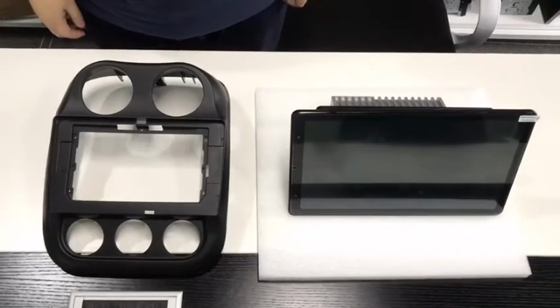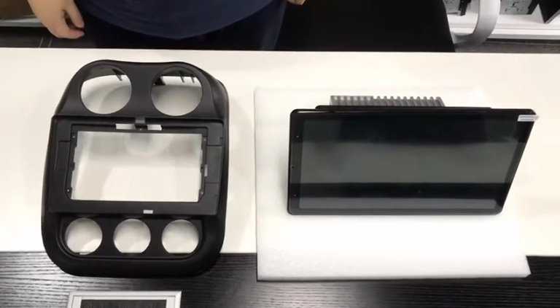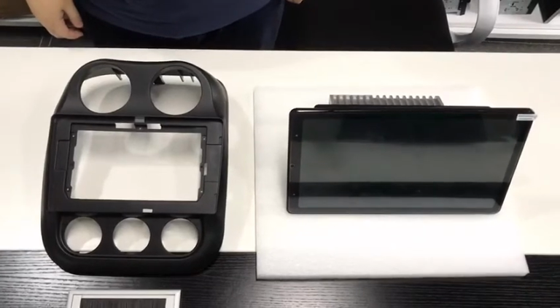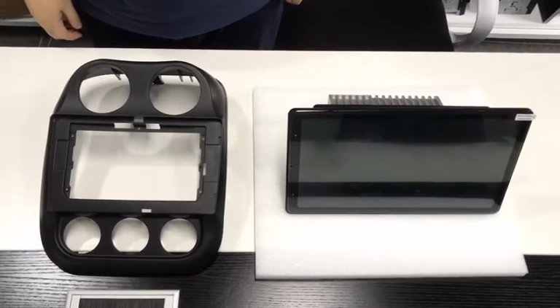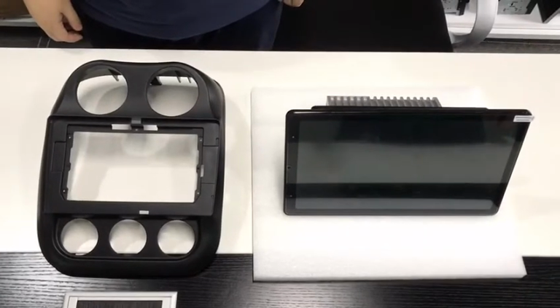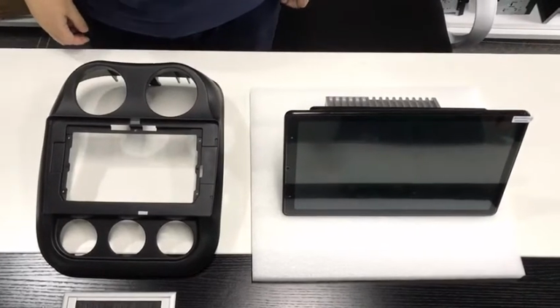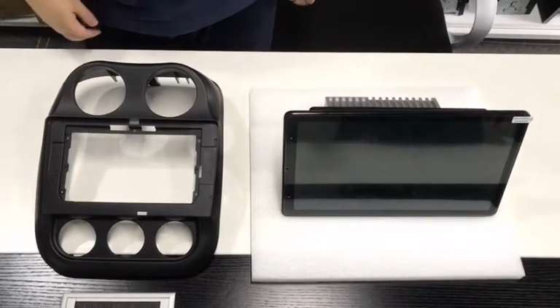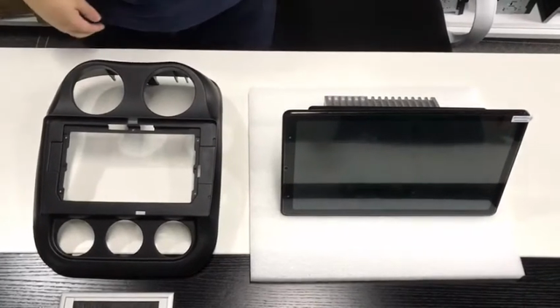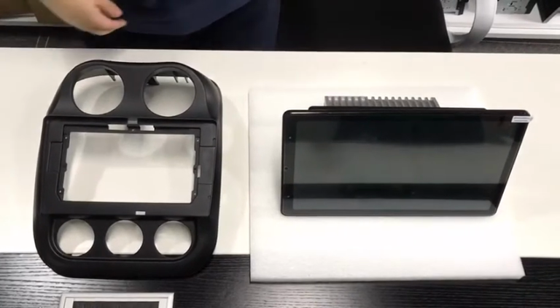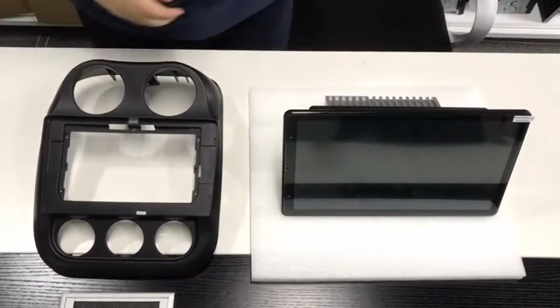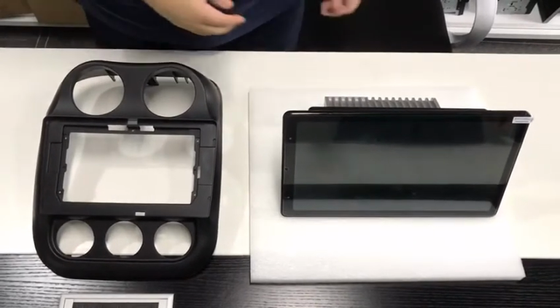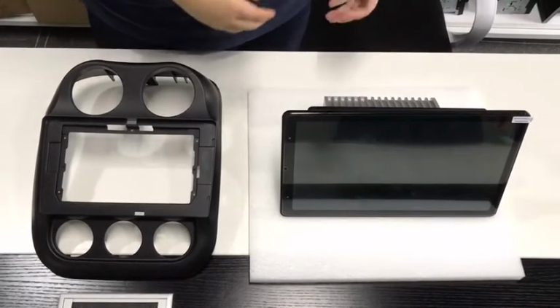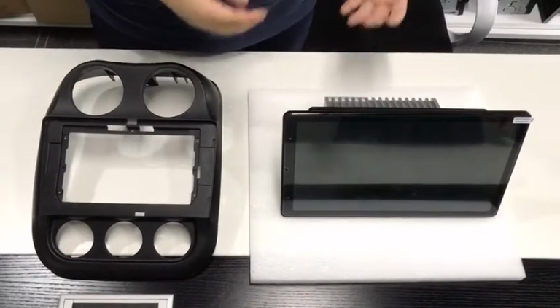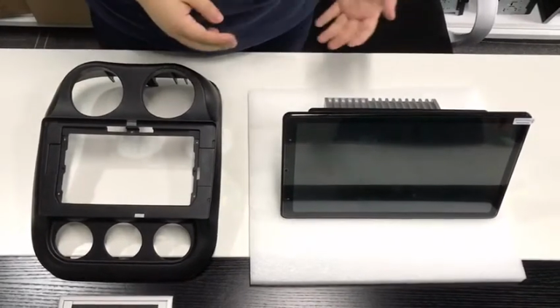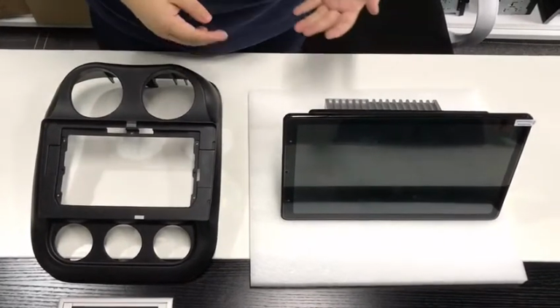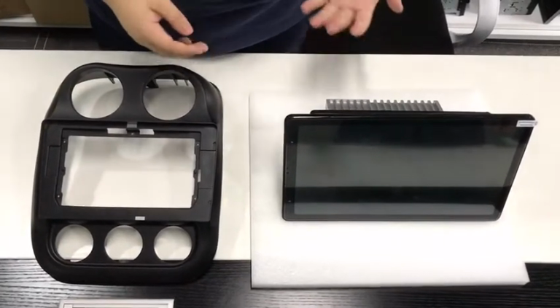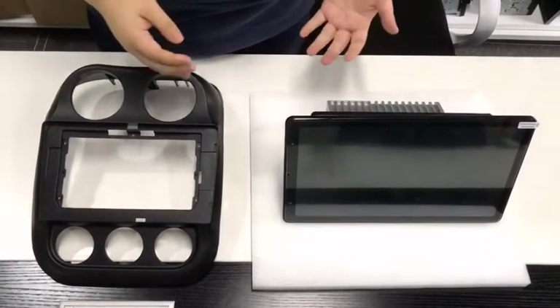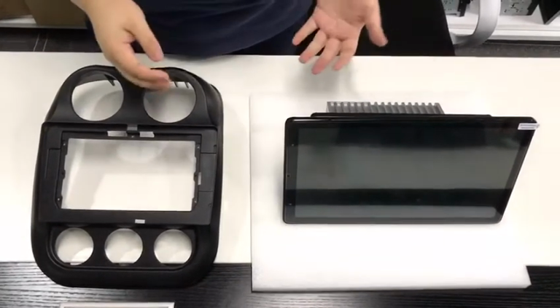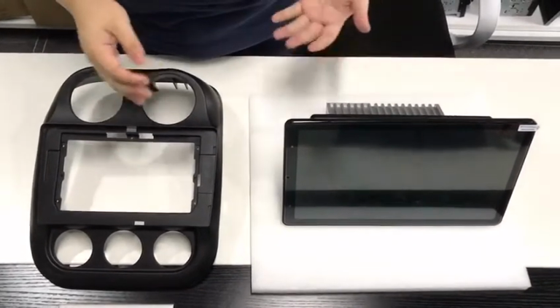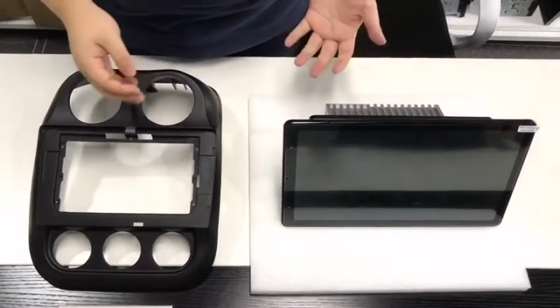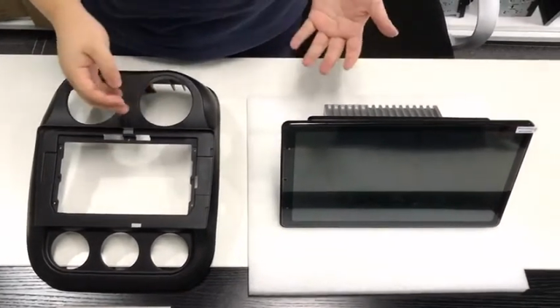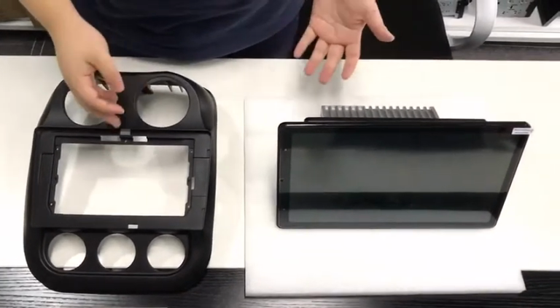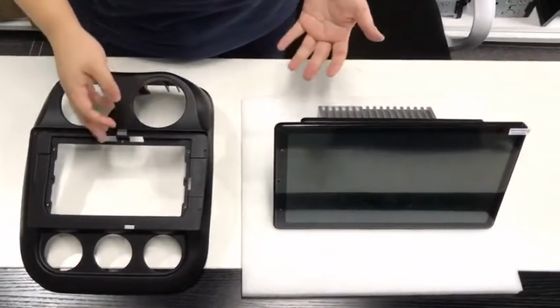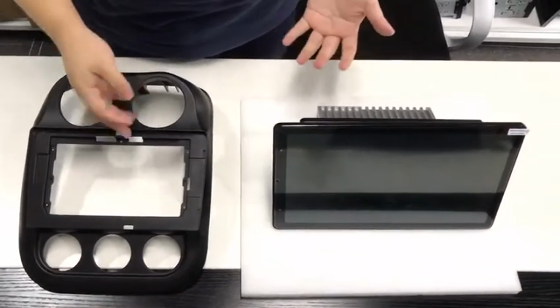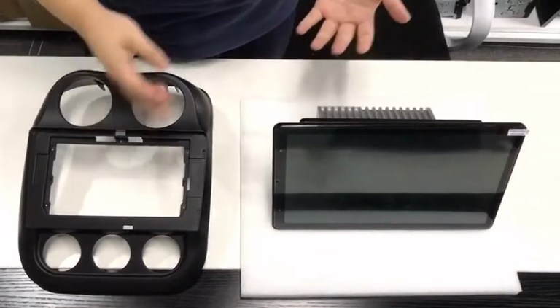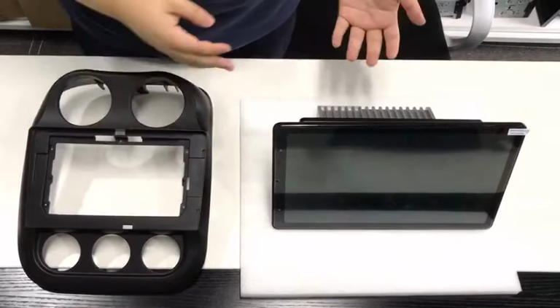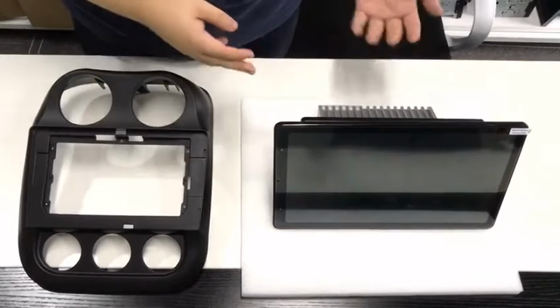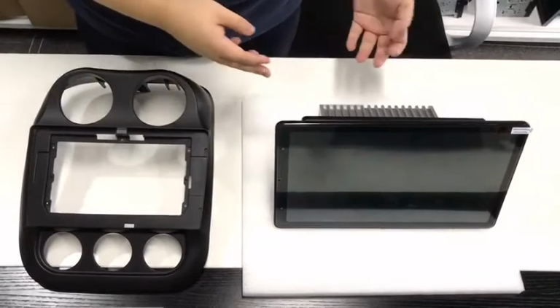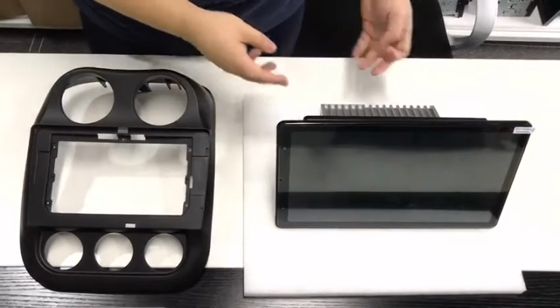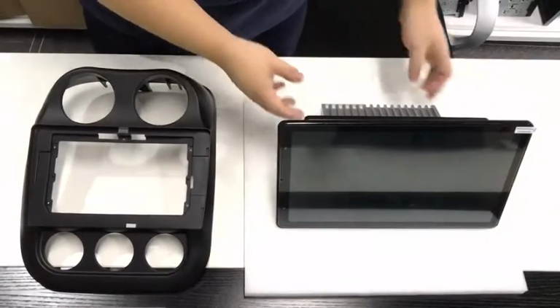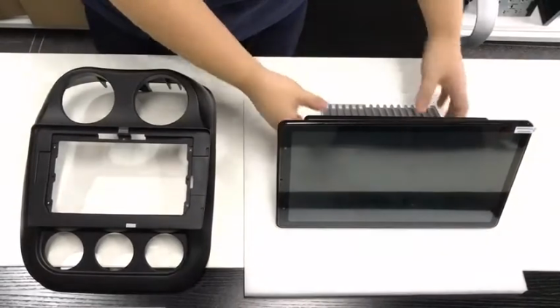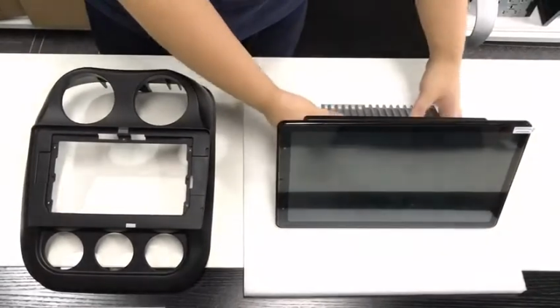Okay, now let's show you how to install the frame to the car radio.